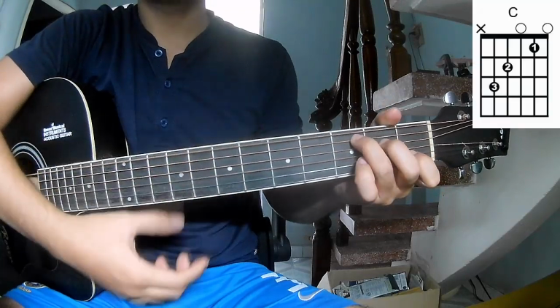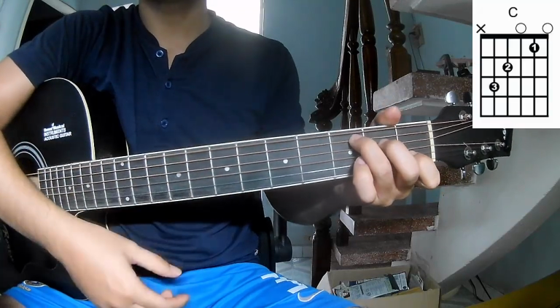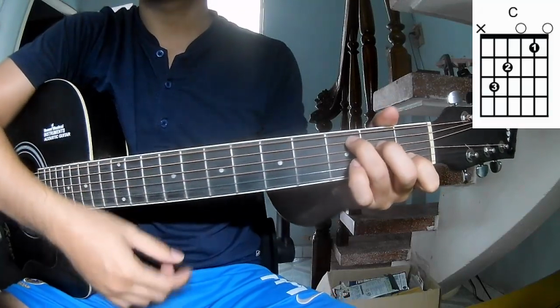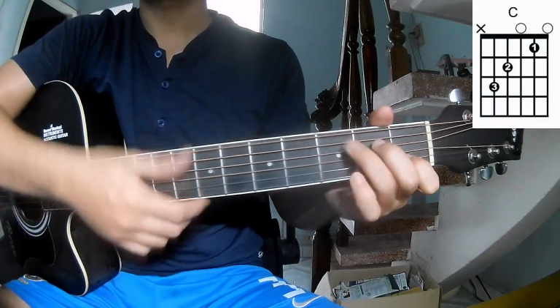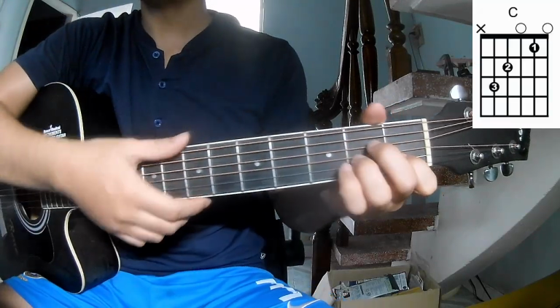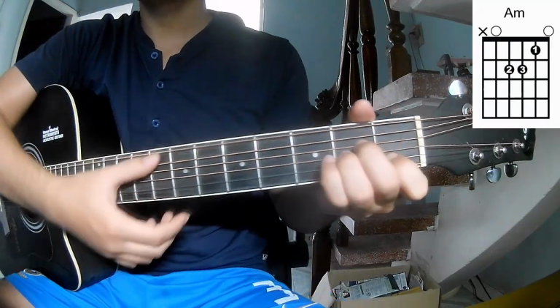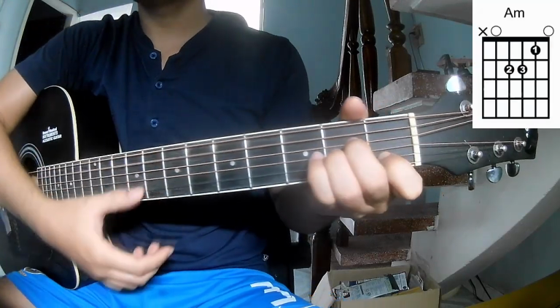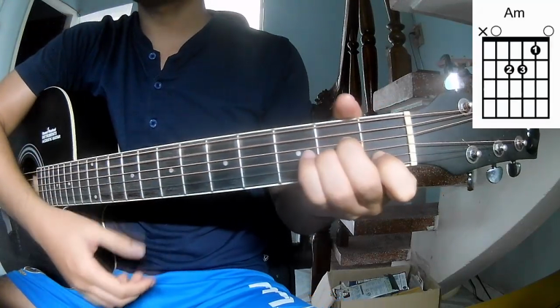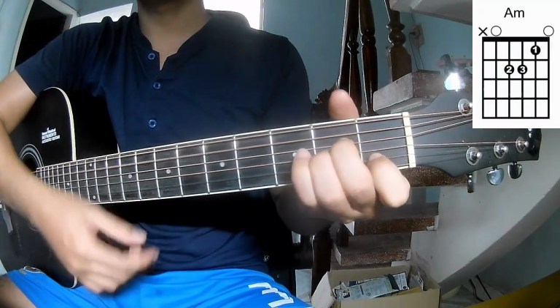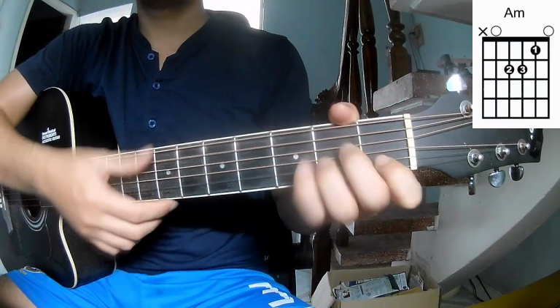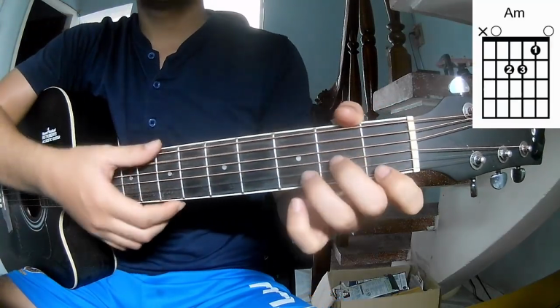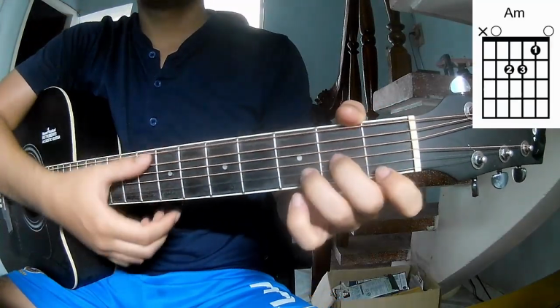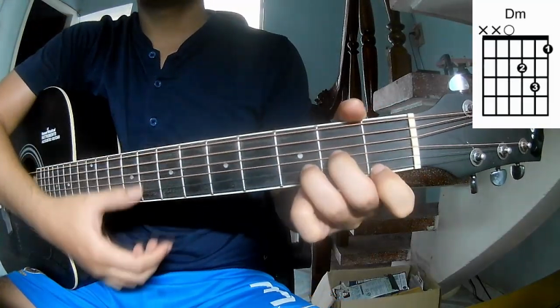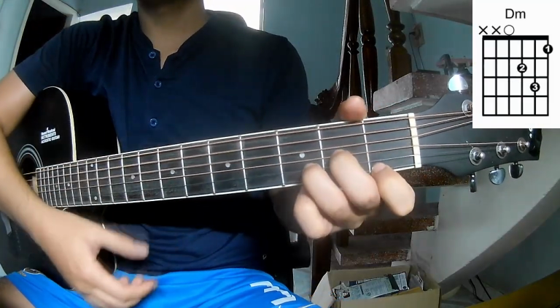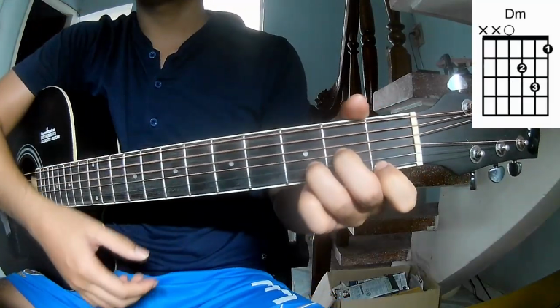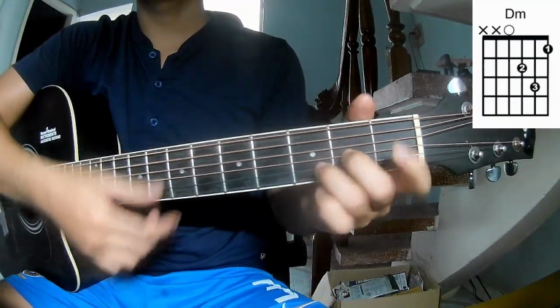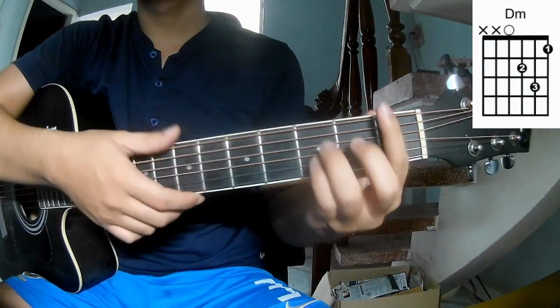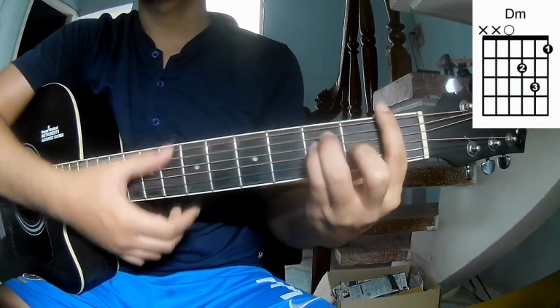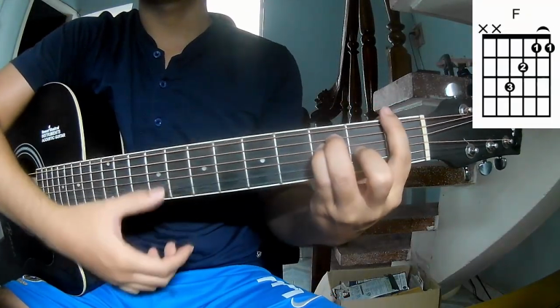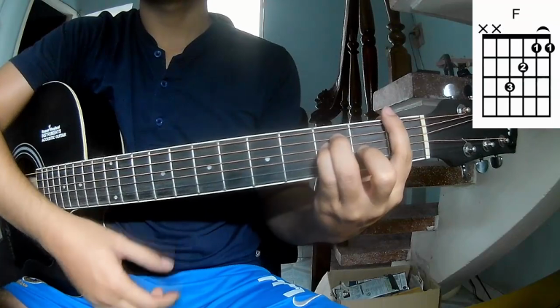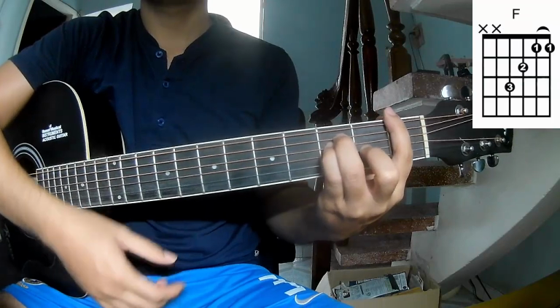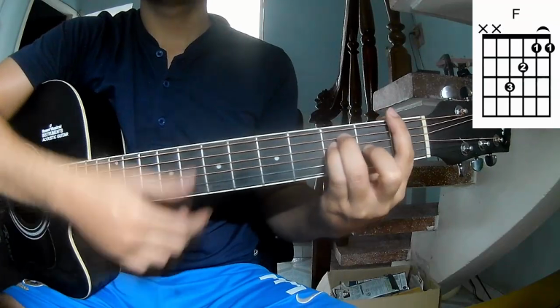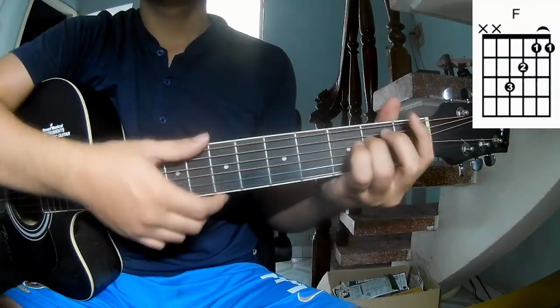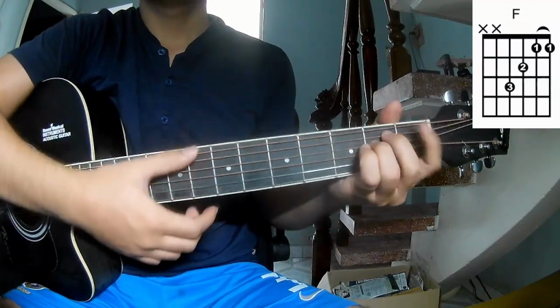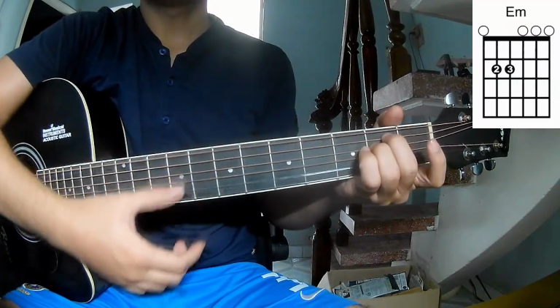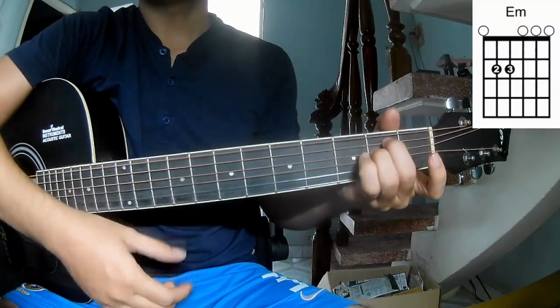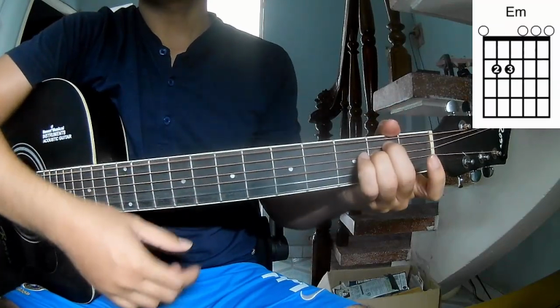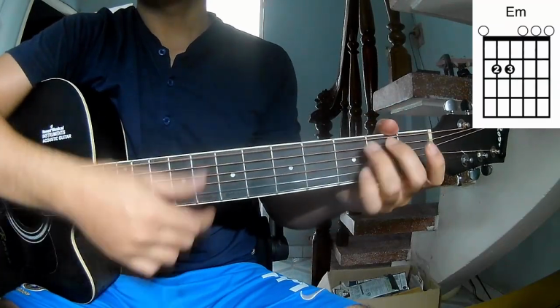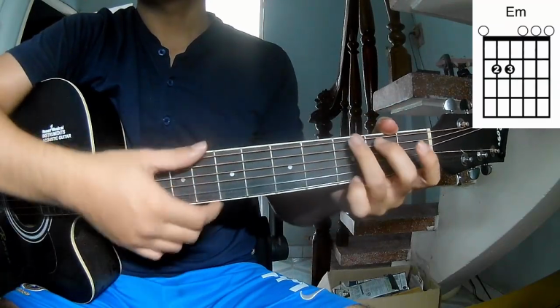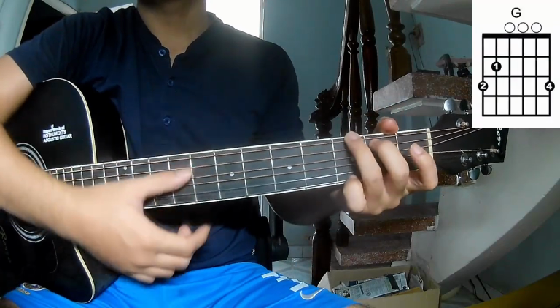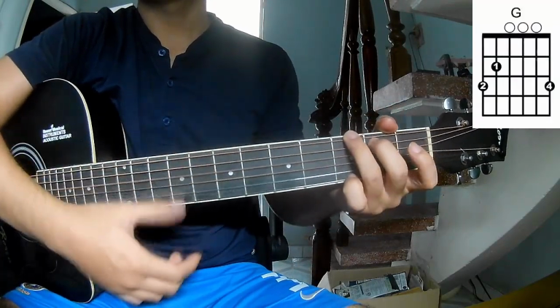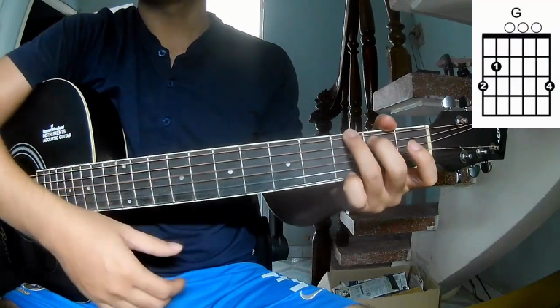So this song uses the chords: Am, C, Dm, Em, G.